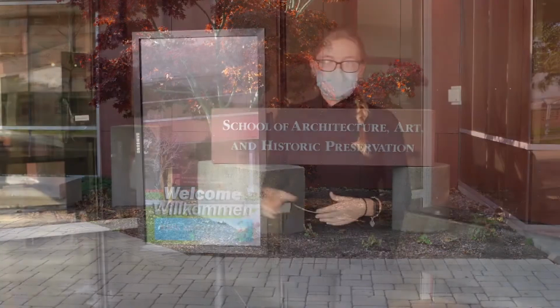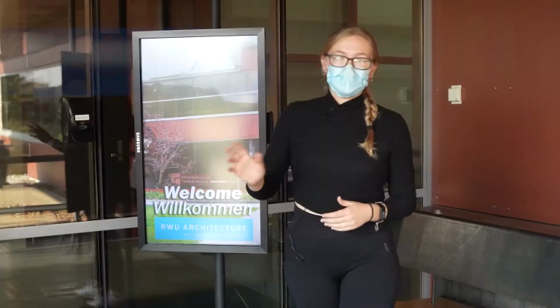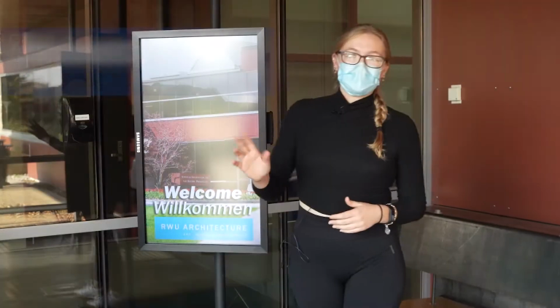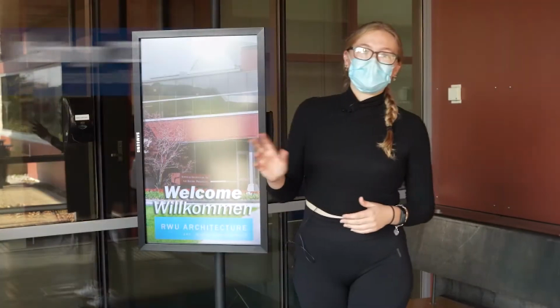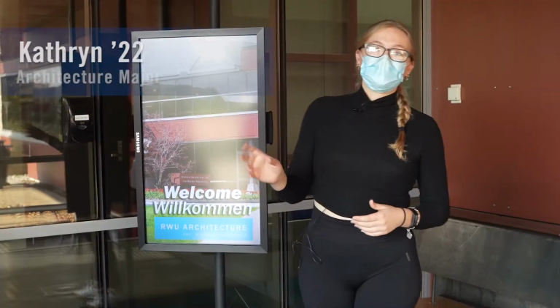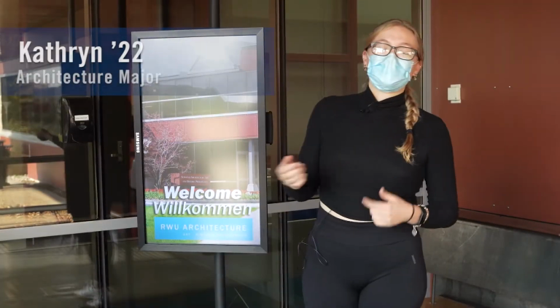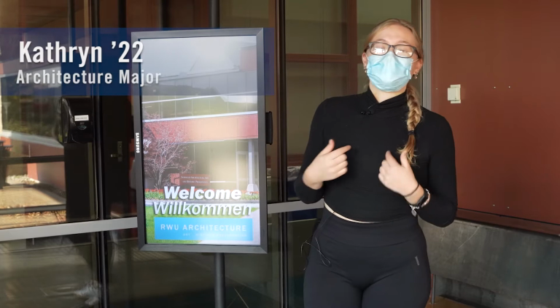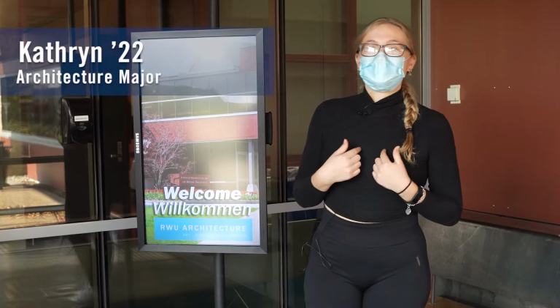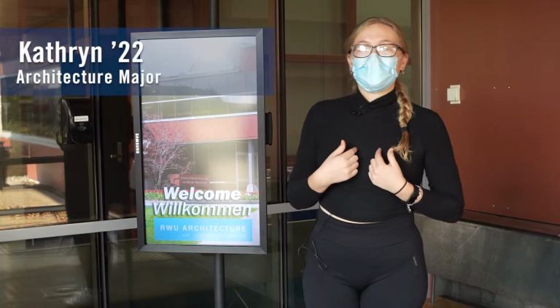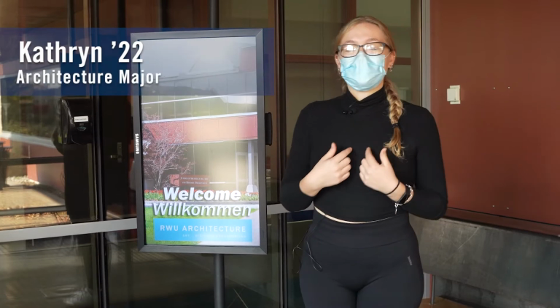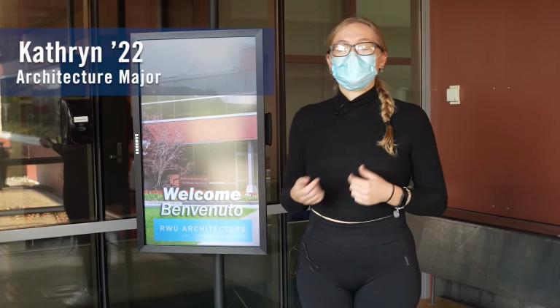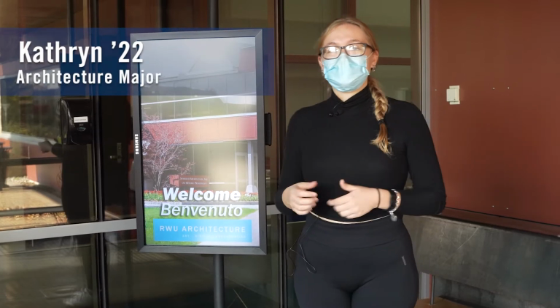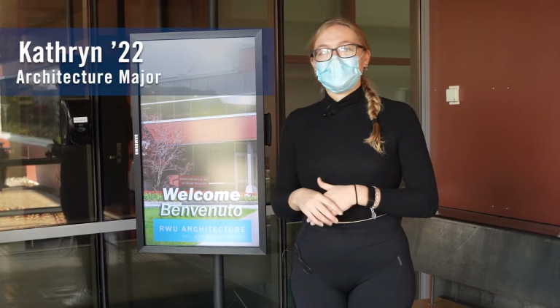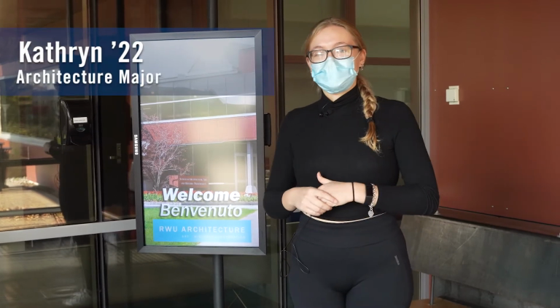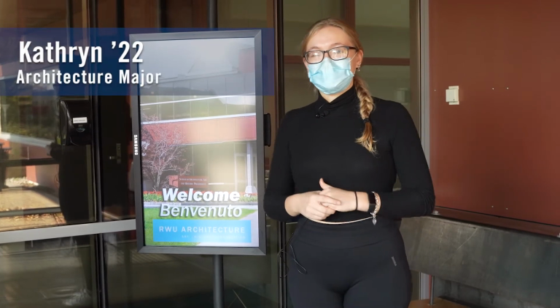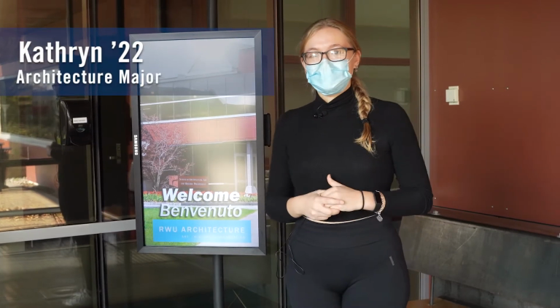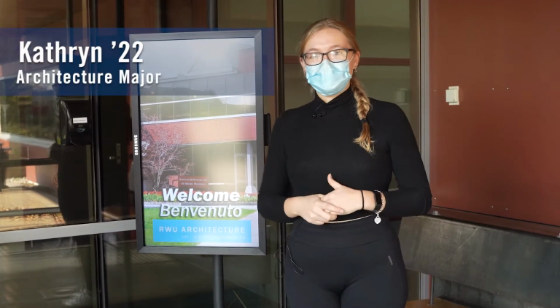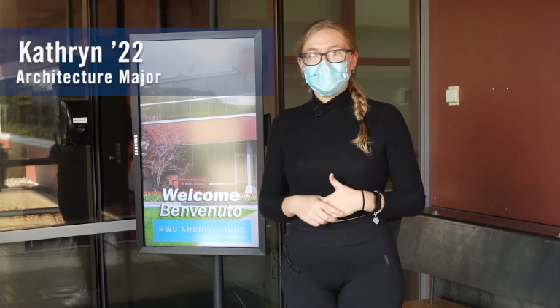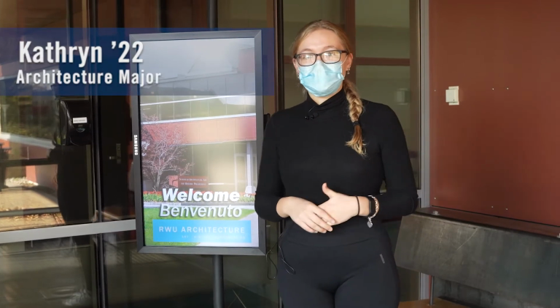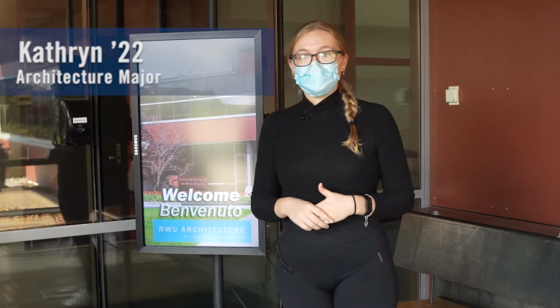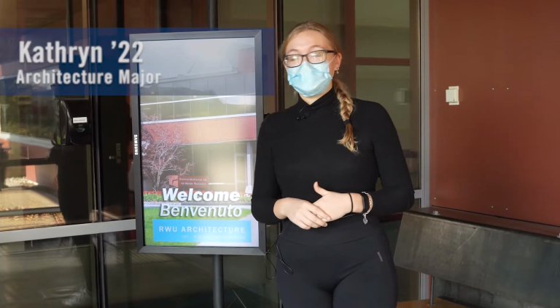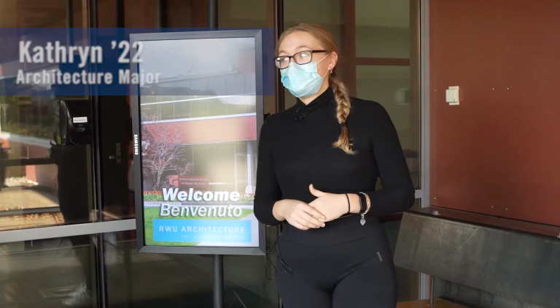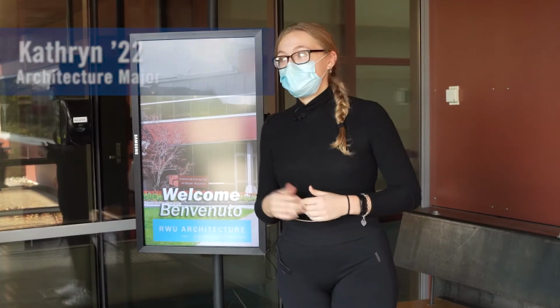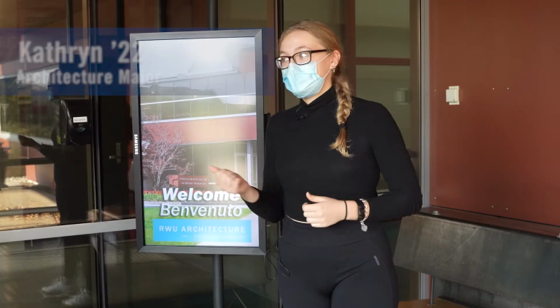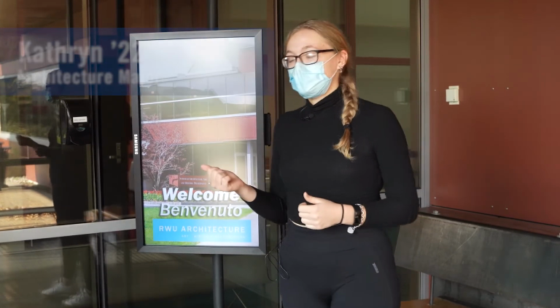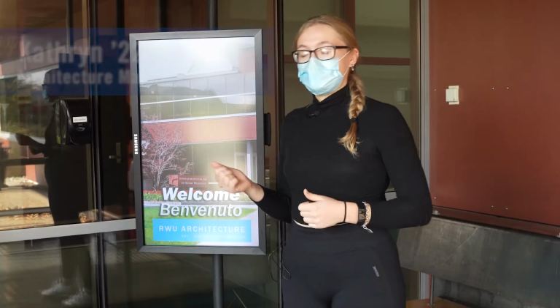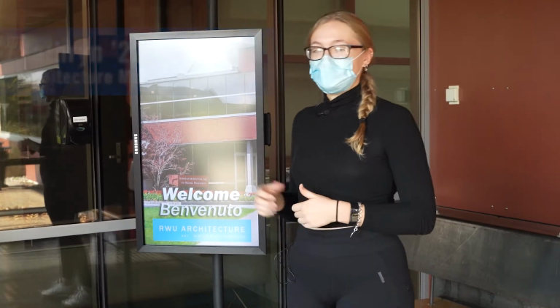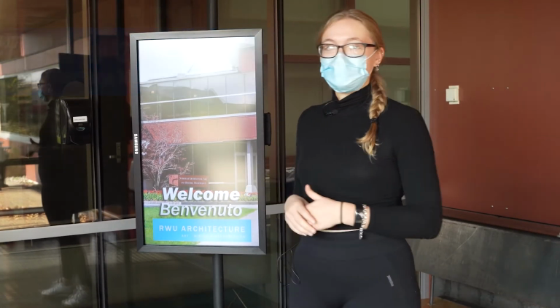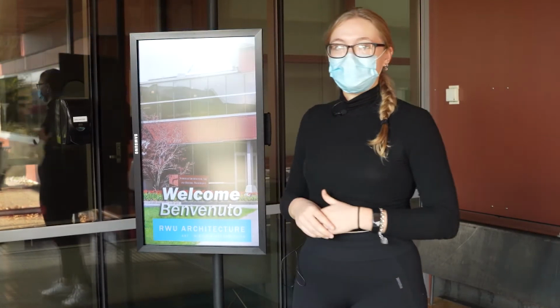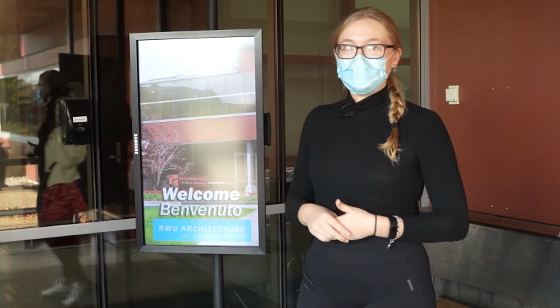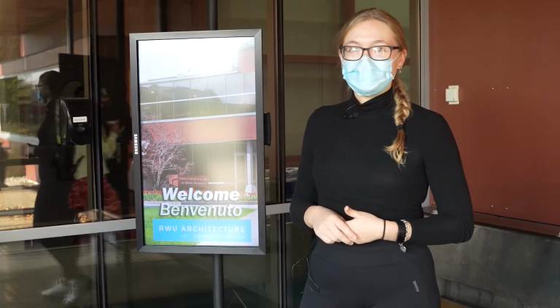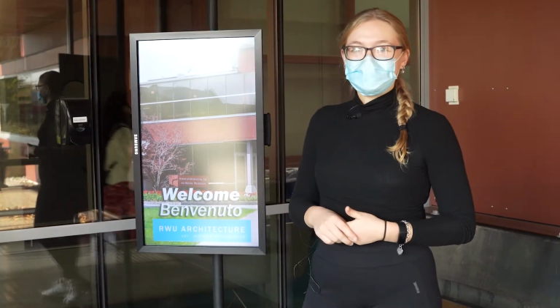Good morning everyone. My name is Kat. I'm a senior architecture student here at Roger Williams and today I'll be giving you a tour of the building.